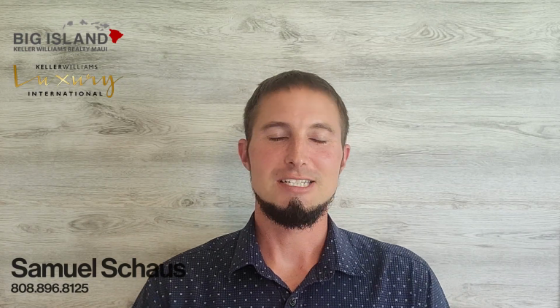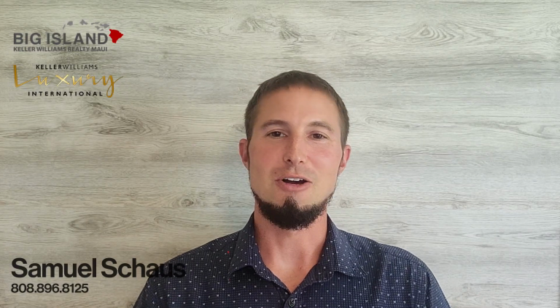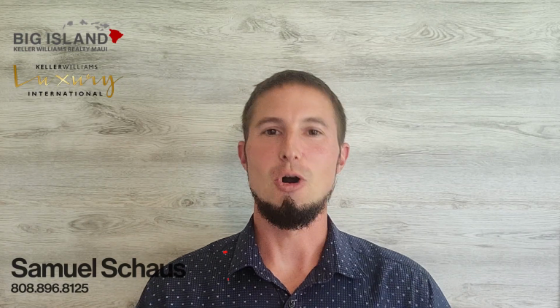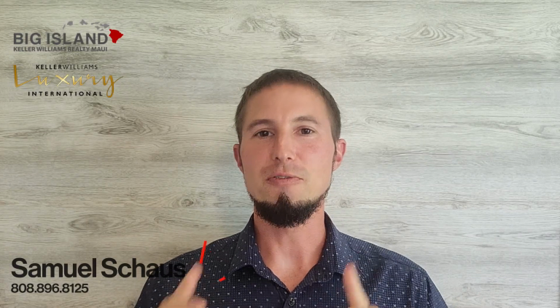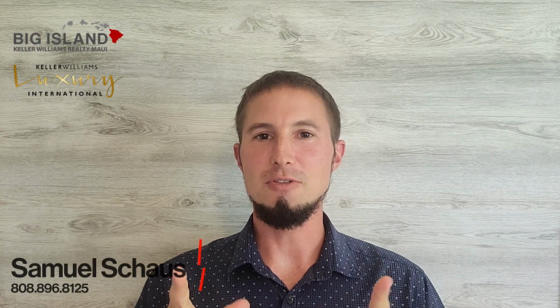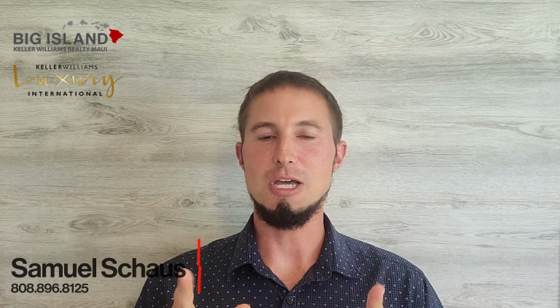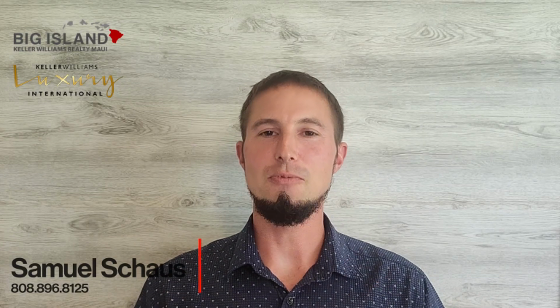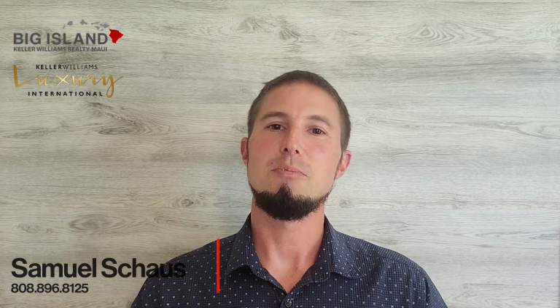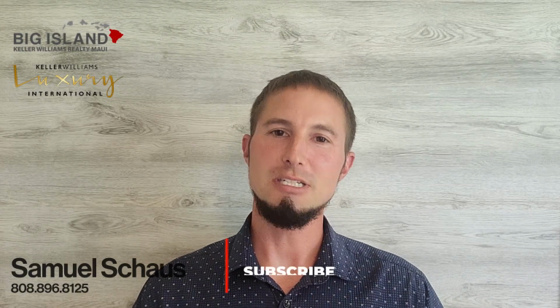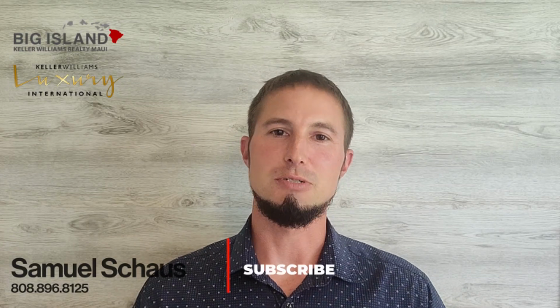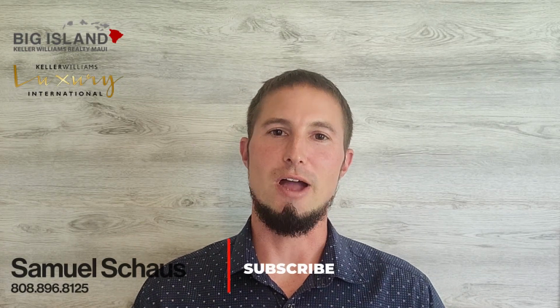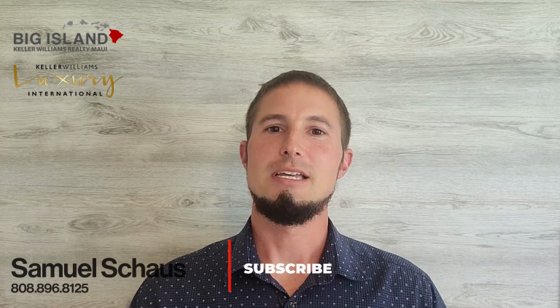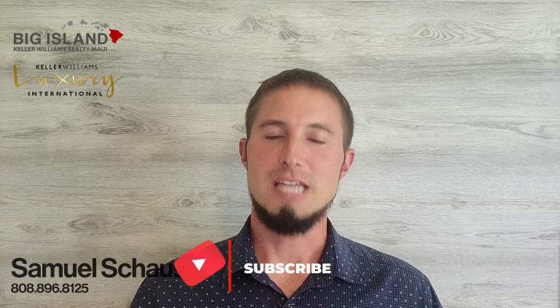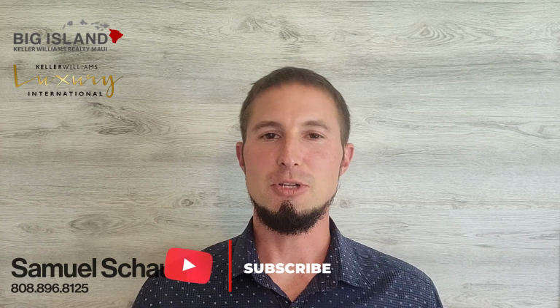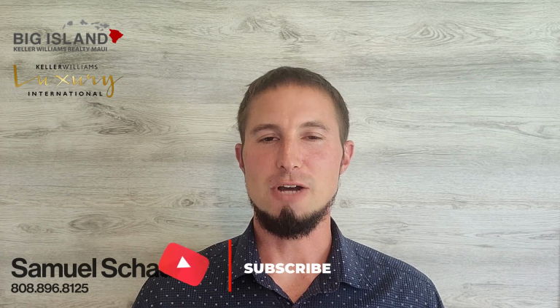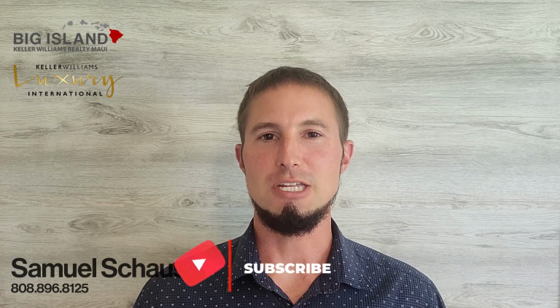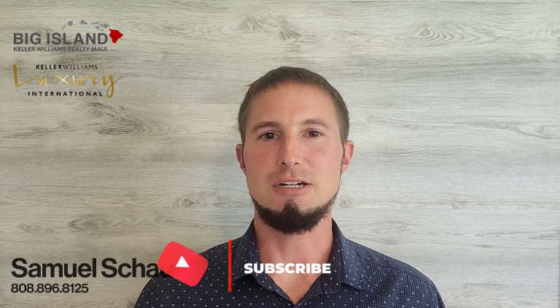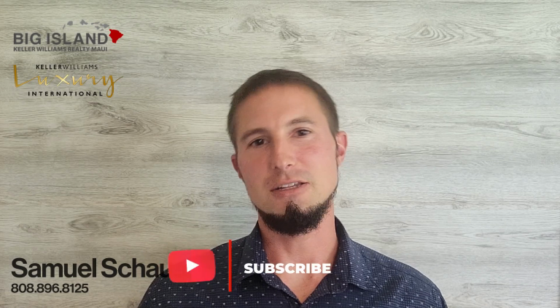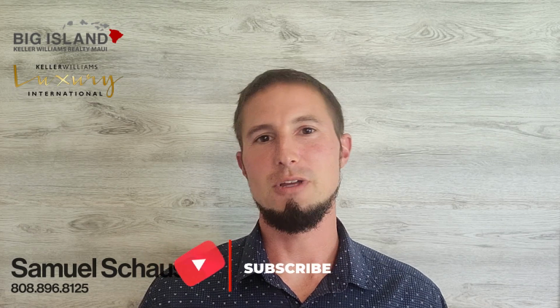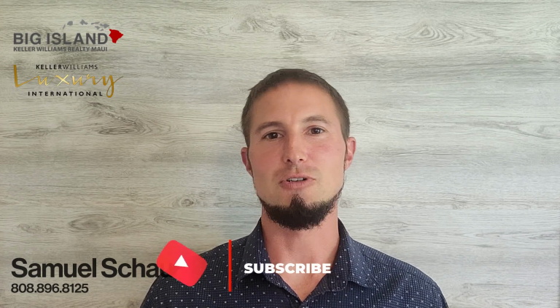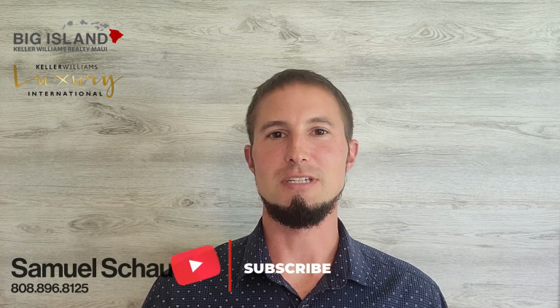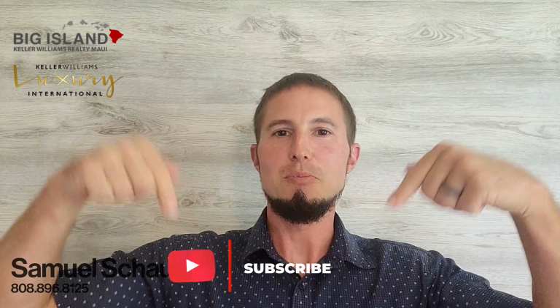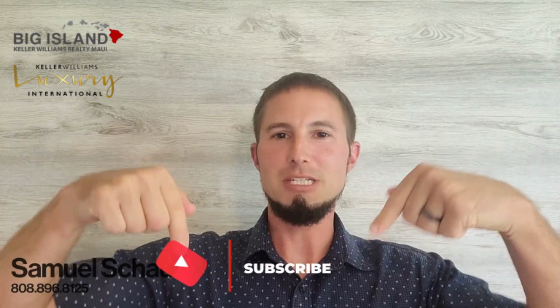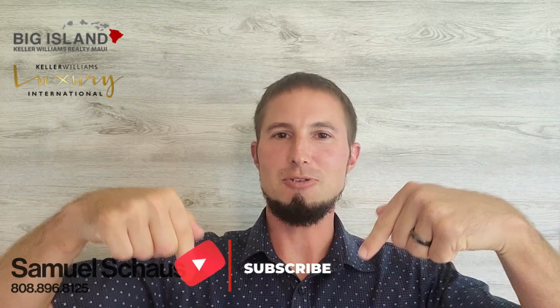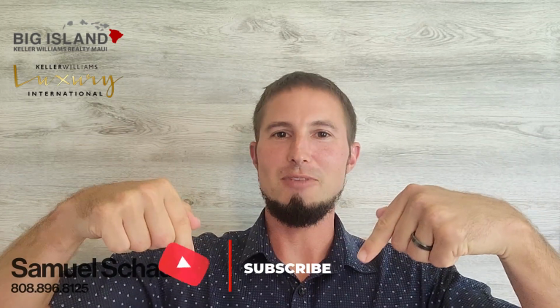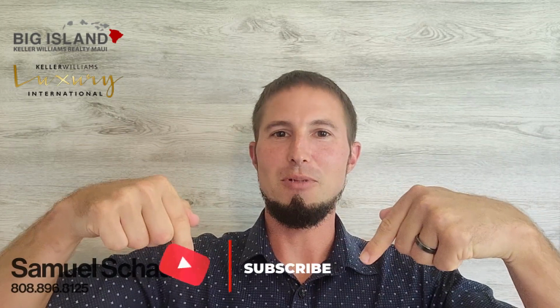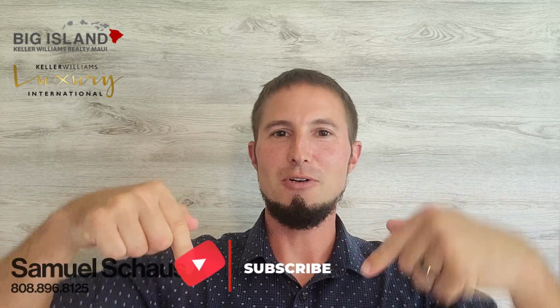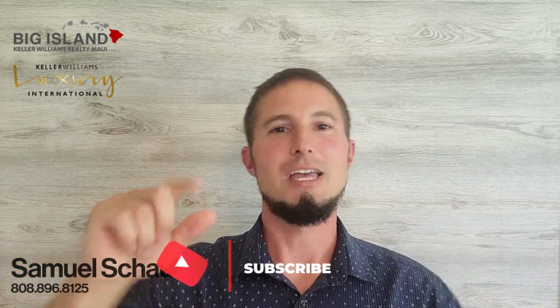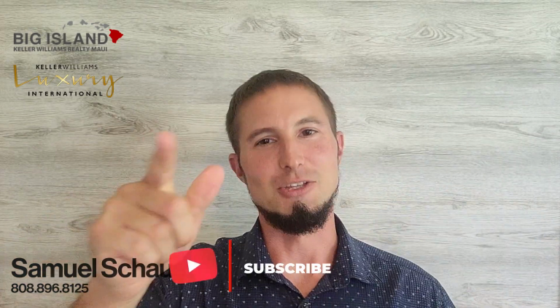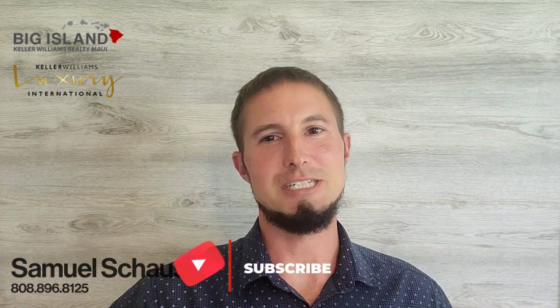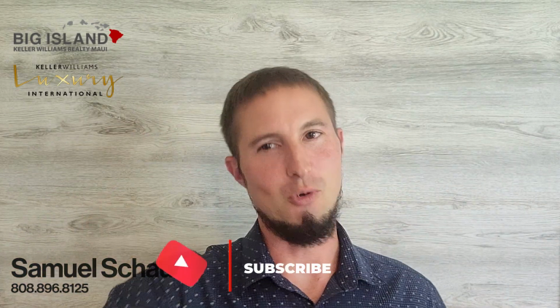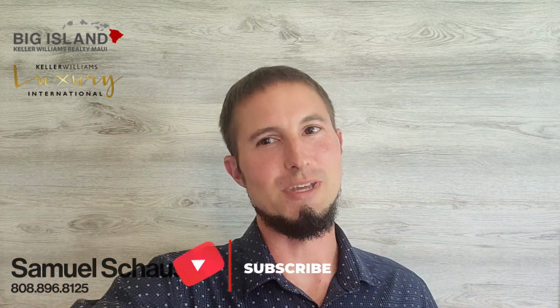I hope you found this helpful. Samuel Shouse here with Keller Williams Realty. Please subscribe below and you'll see more of me. Thanks.